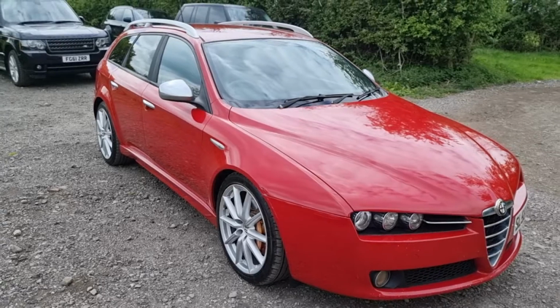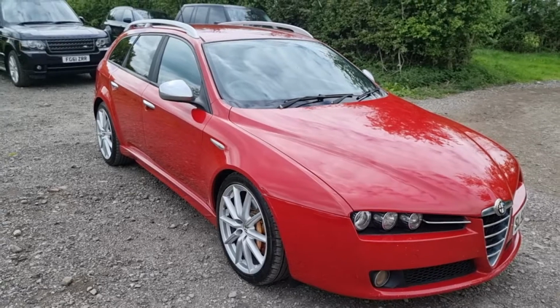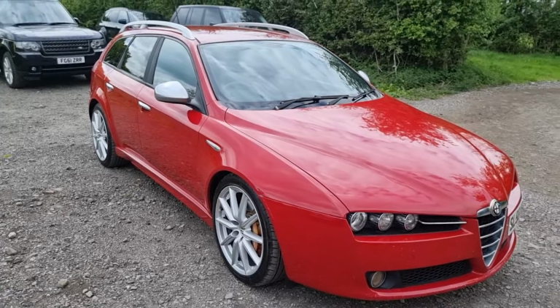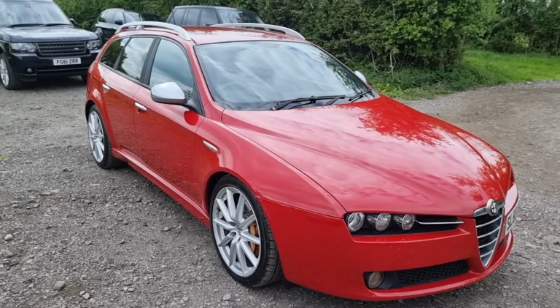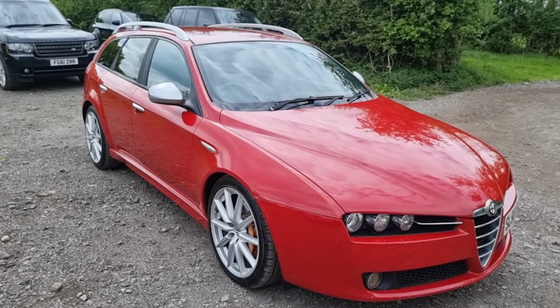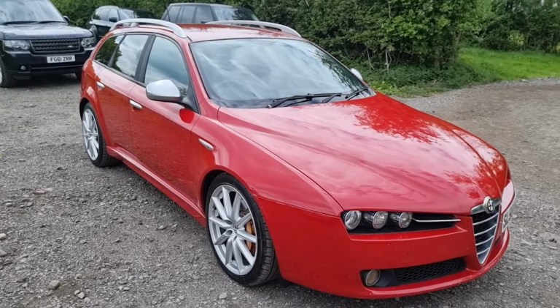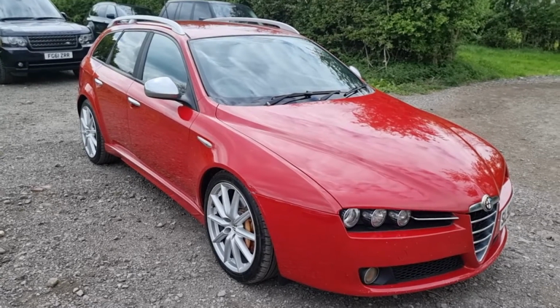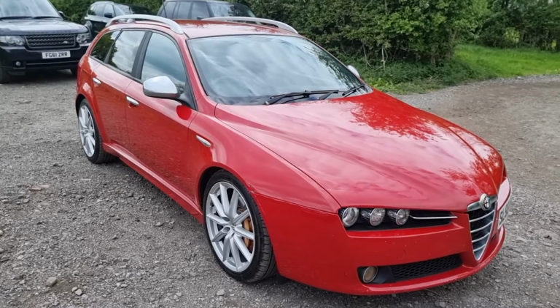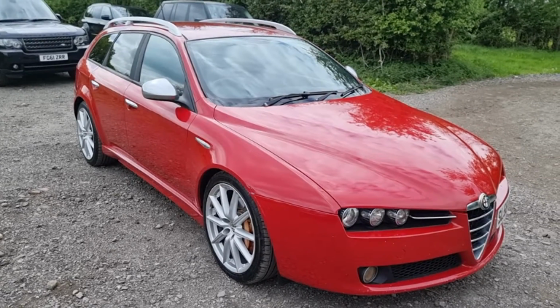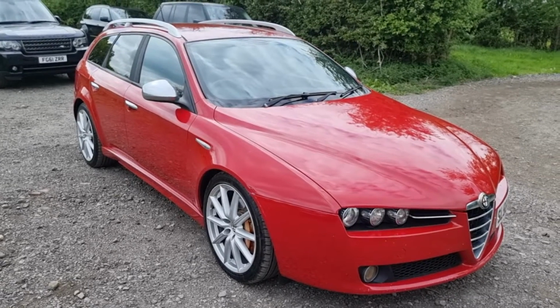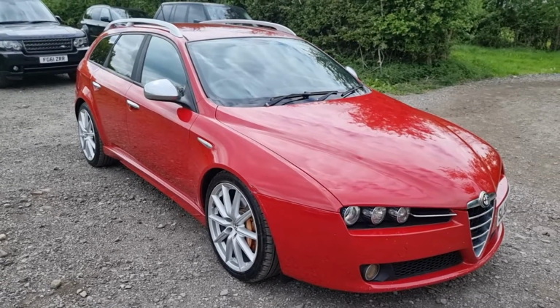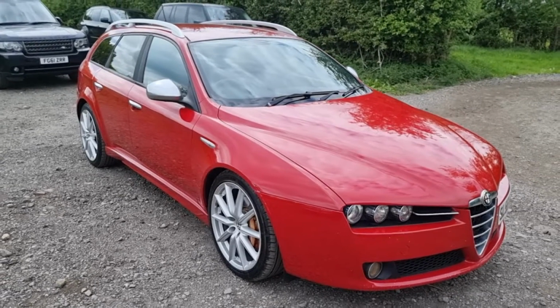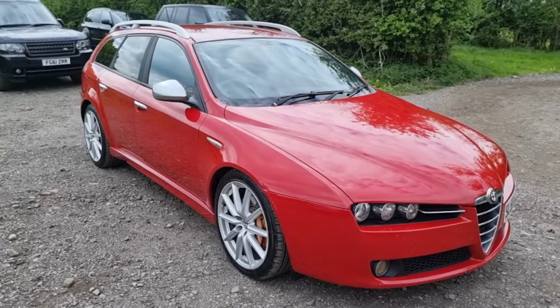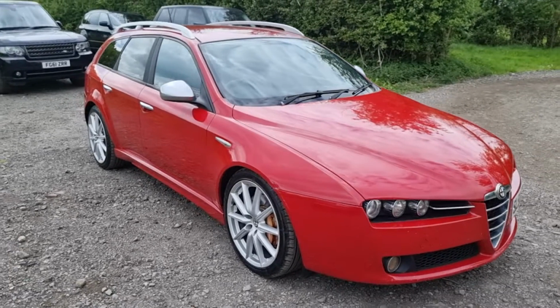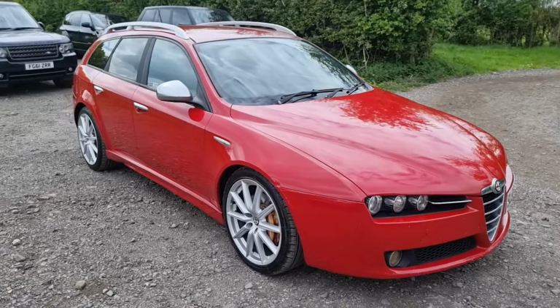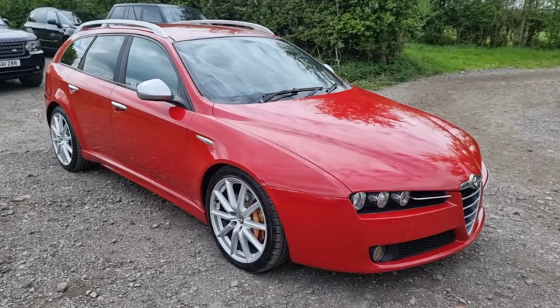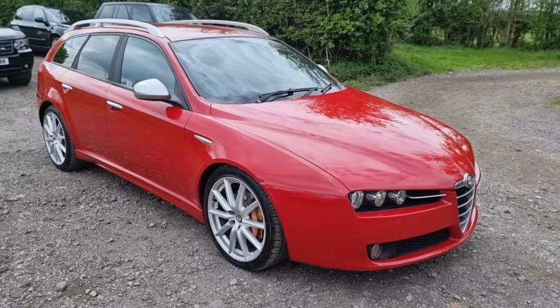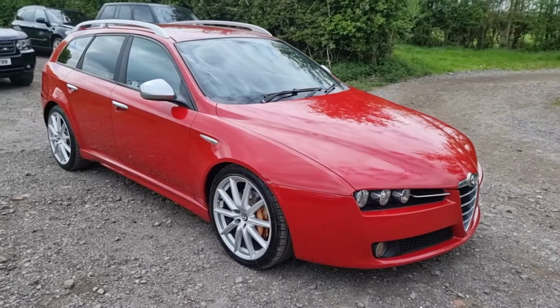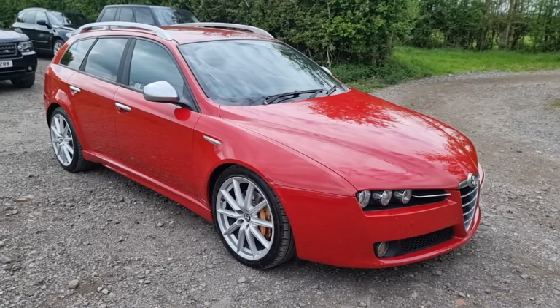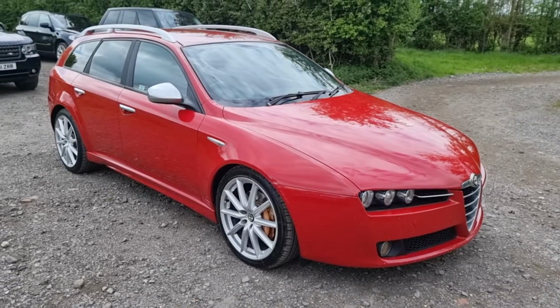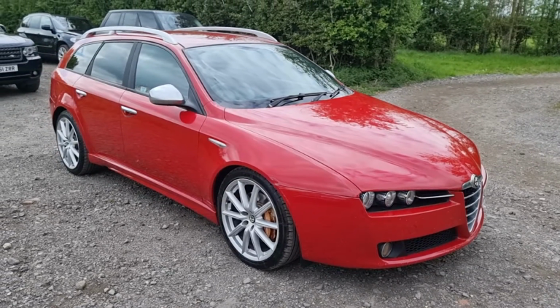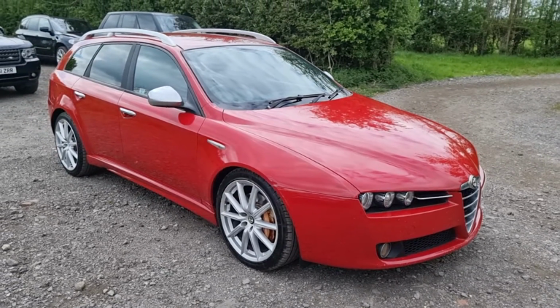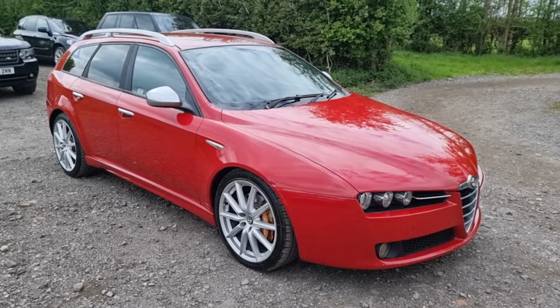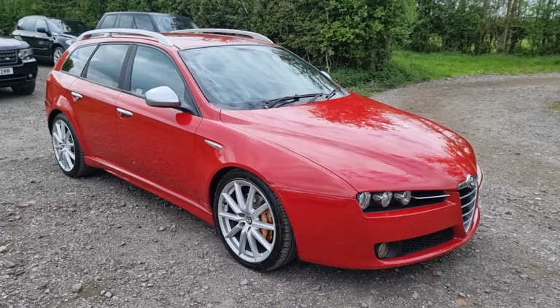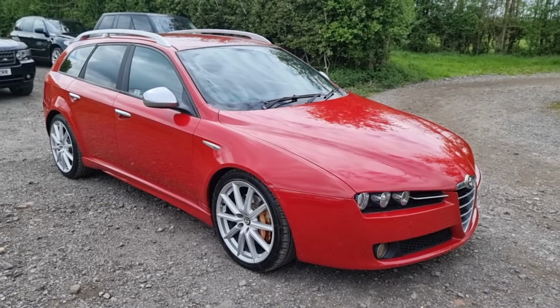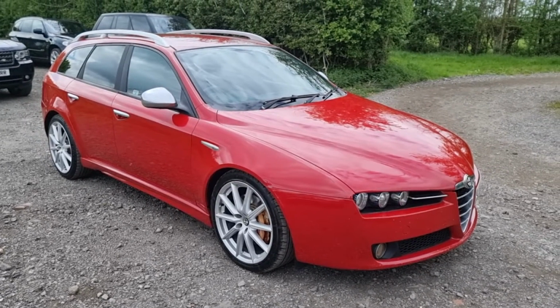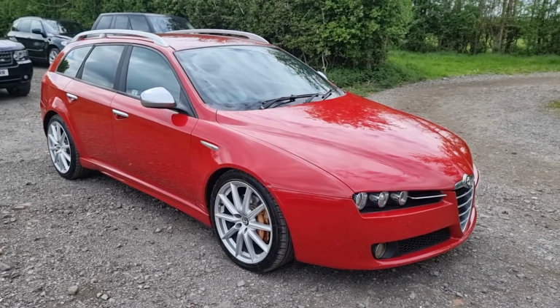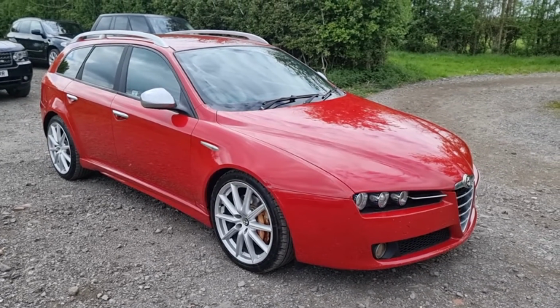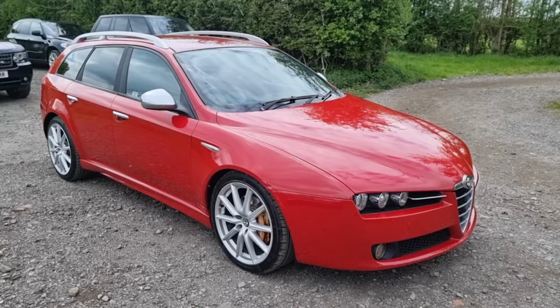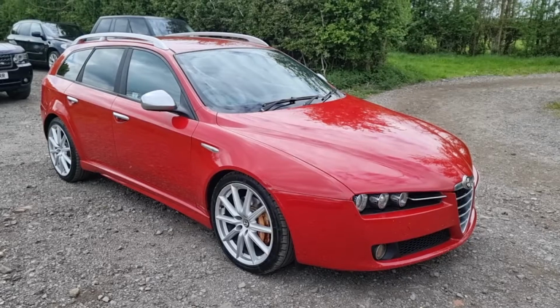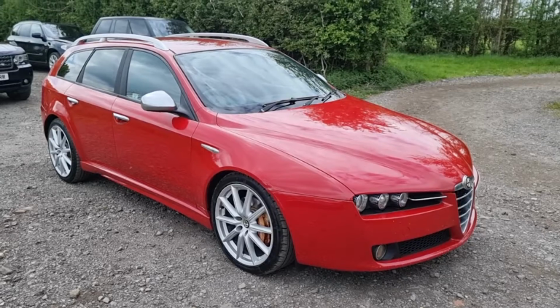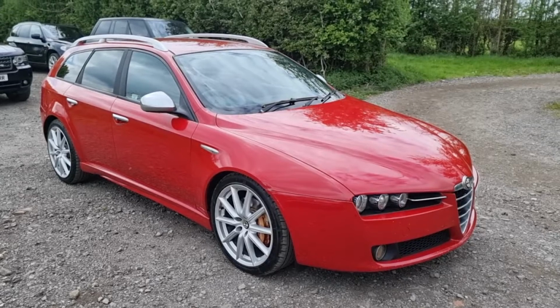Look at it - beauty. There it is, our 2008 Alfa 159.